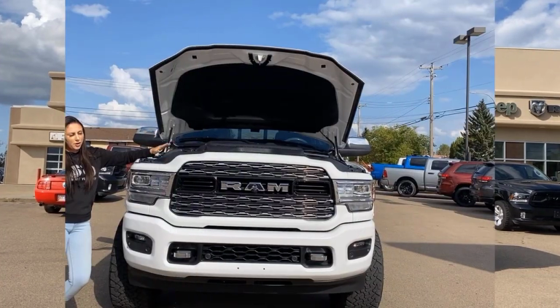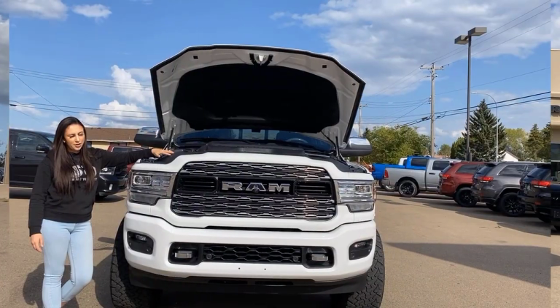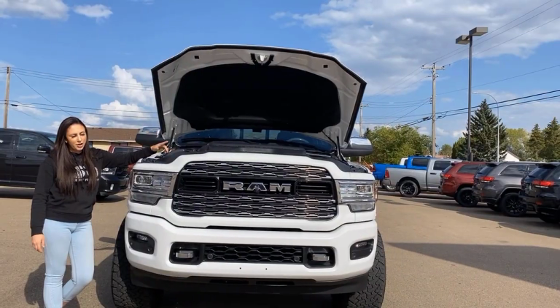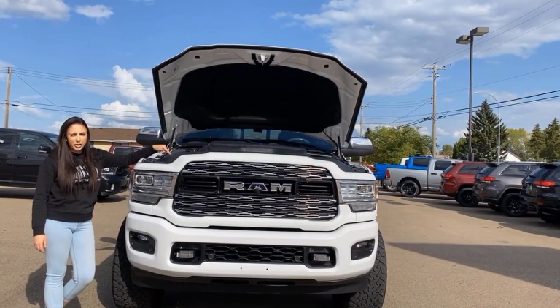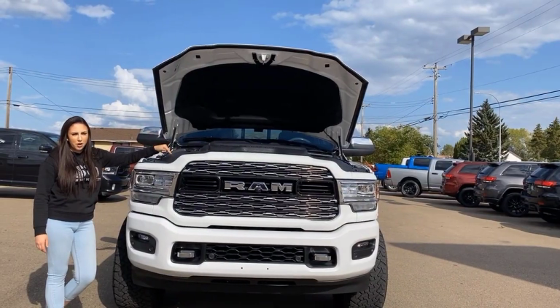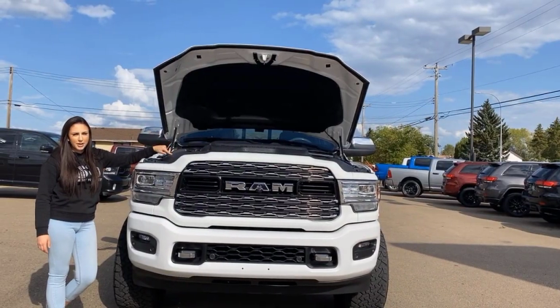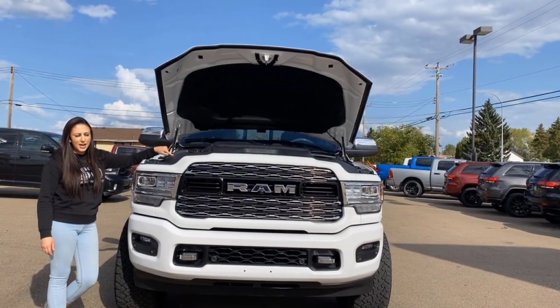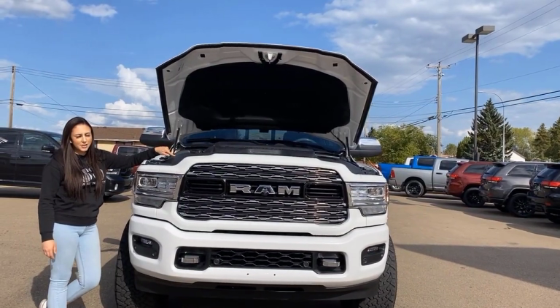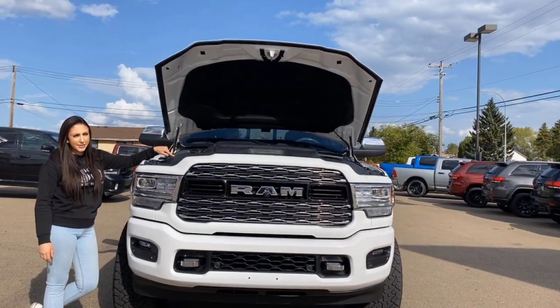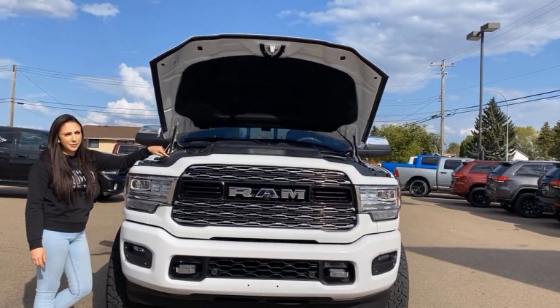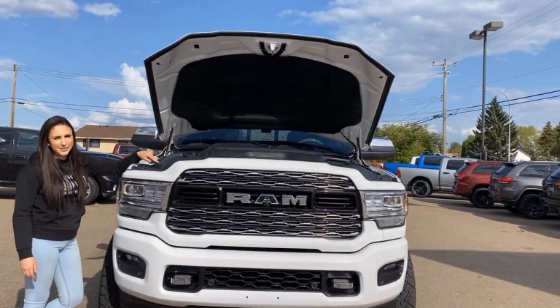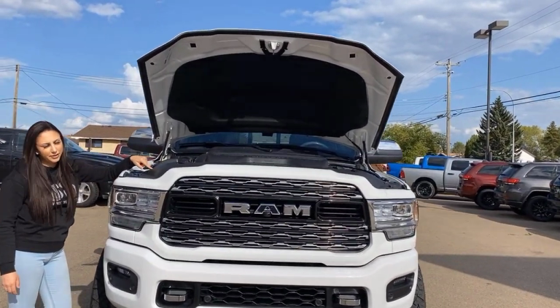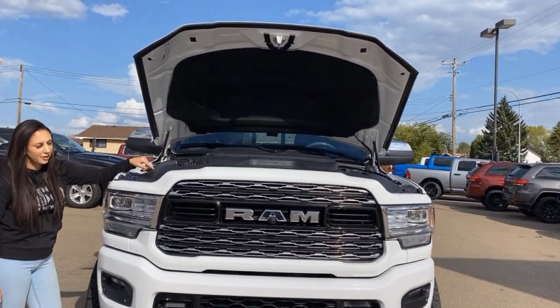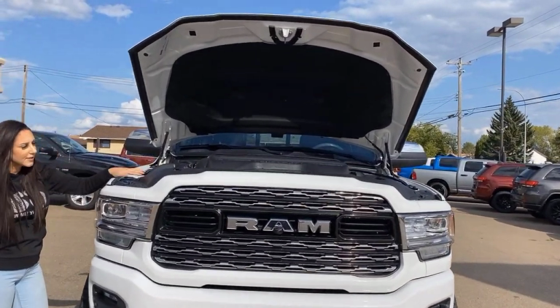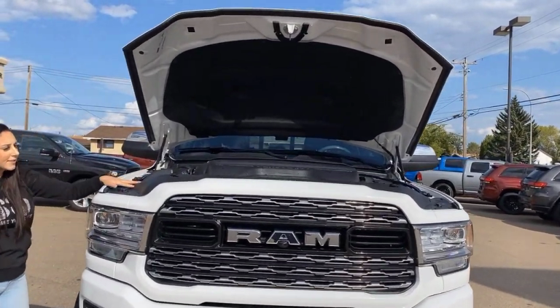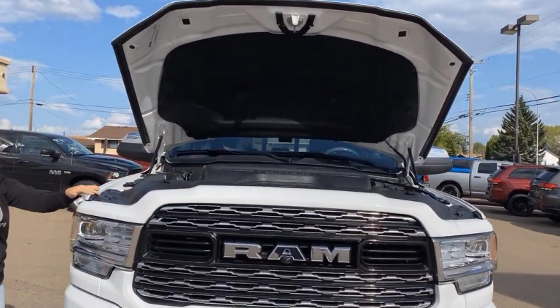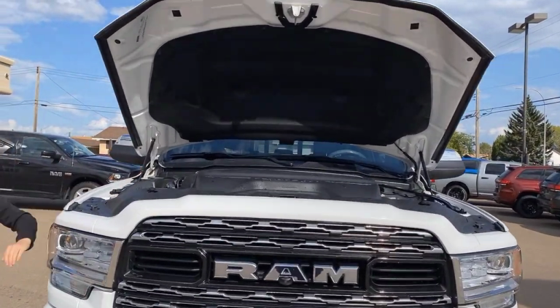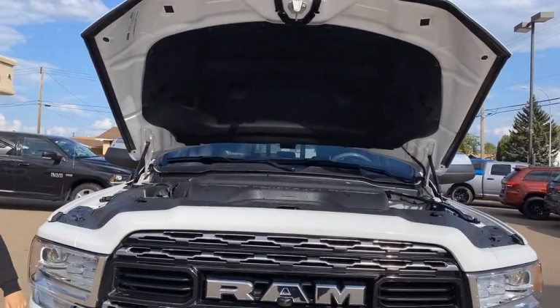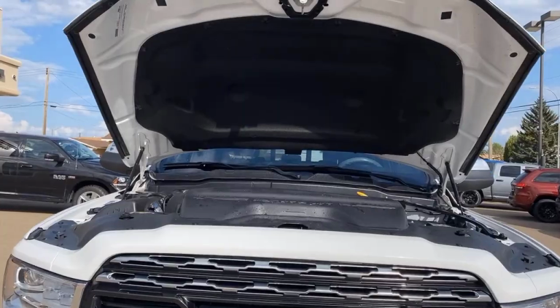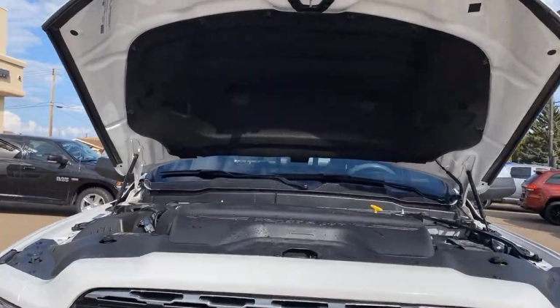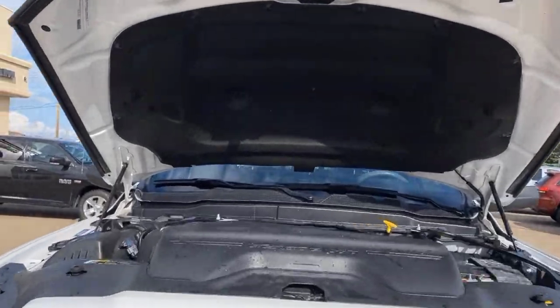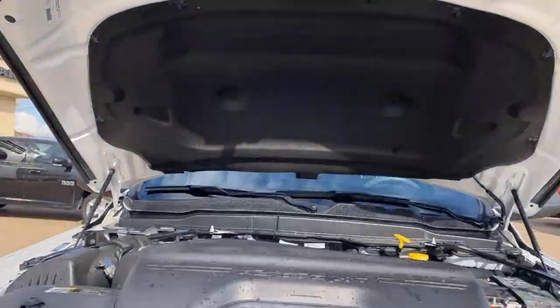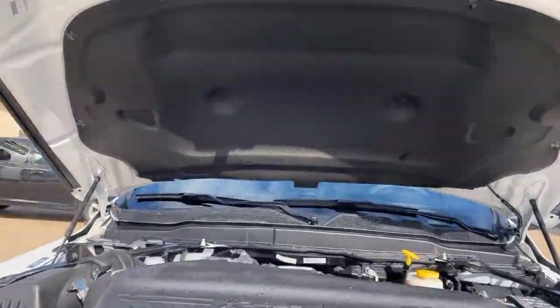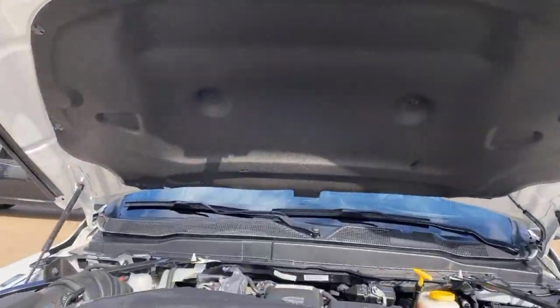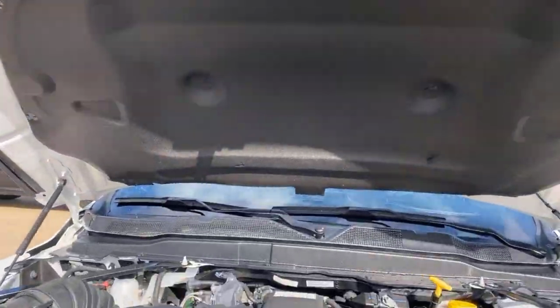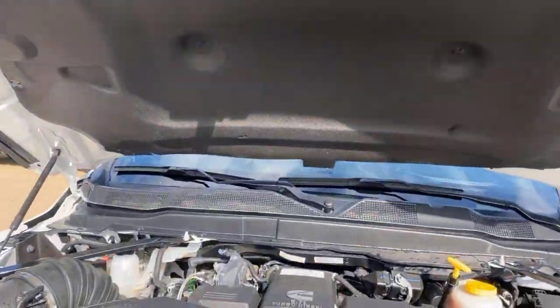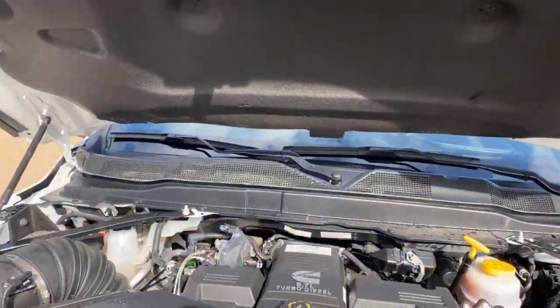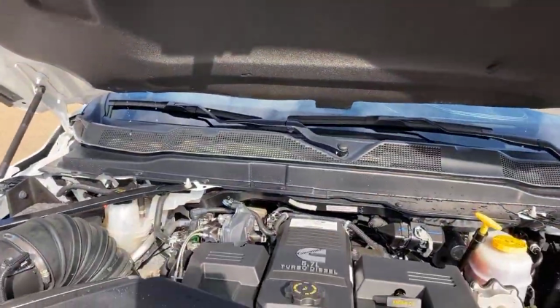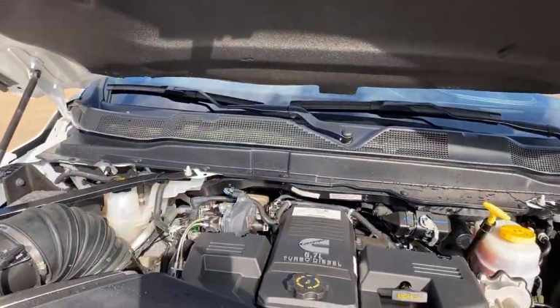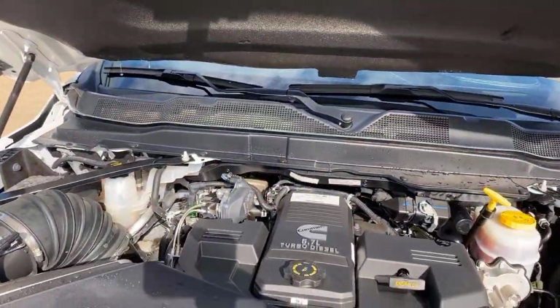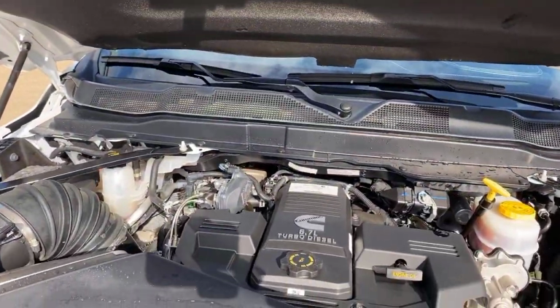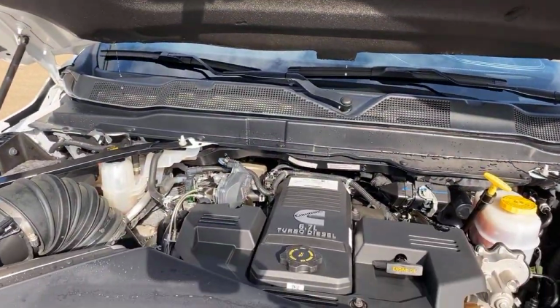Under the hood you're gonna have your 6.7 liter diesel engine. This truck also has an Aisin transmission.